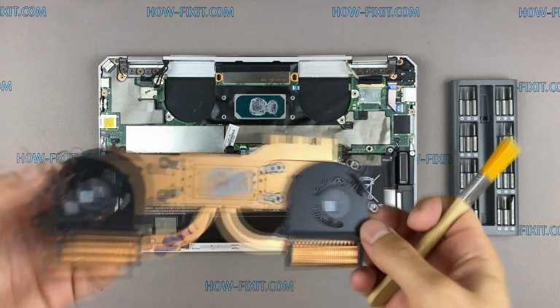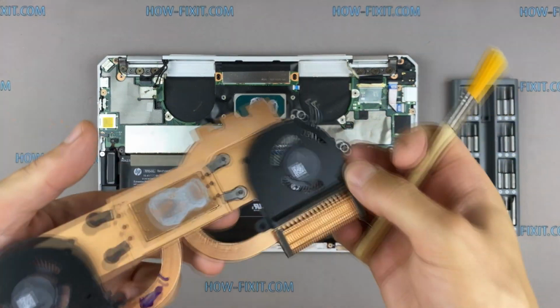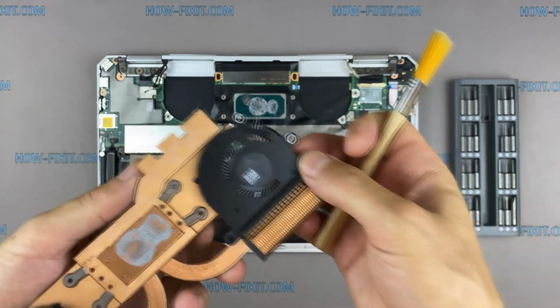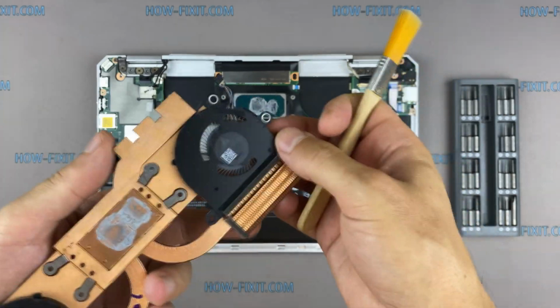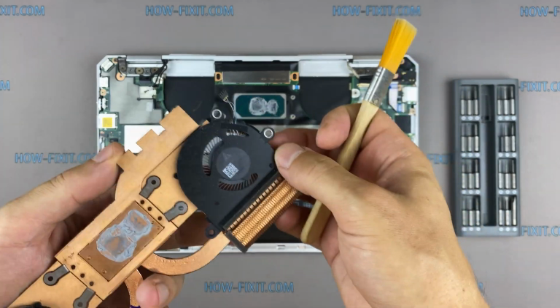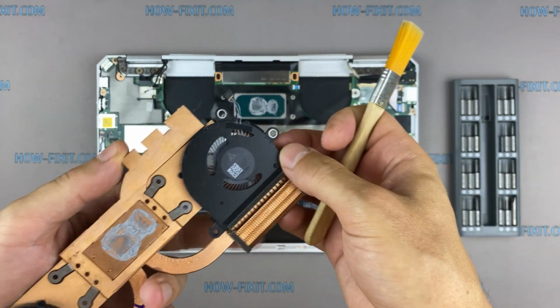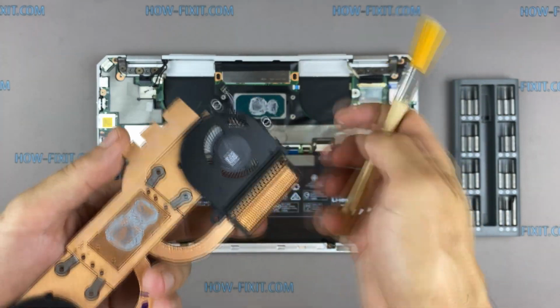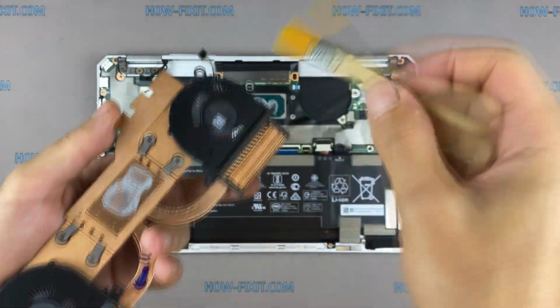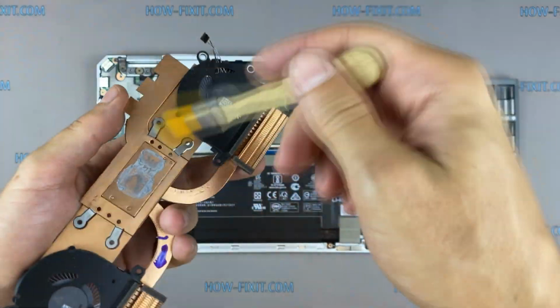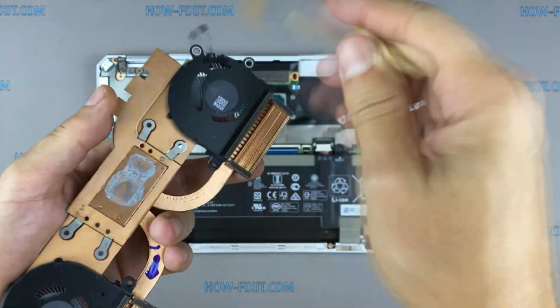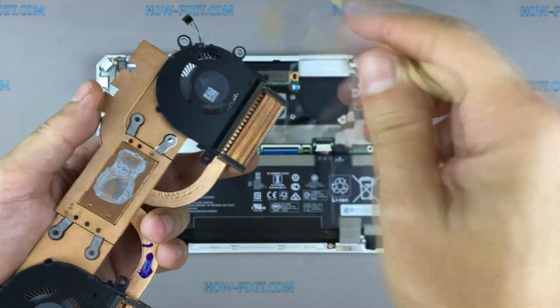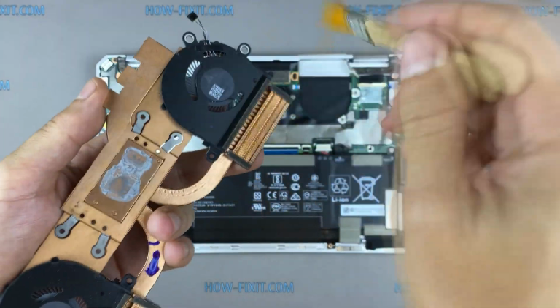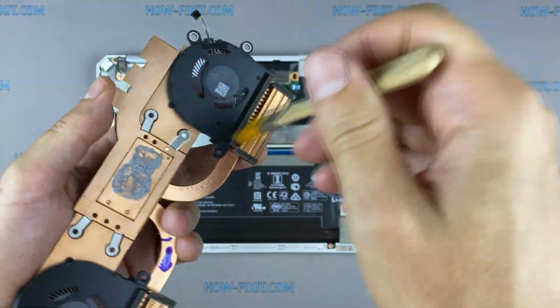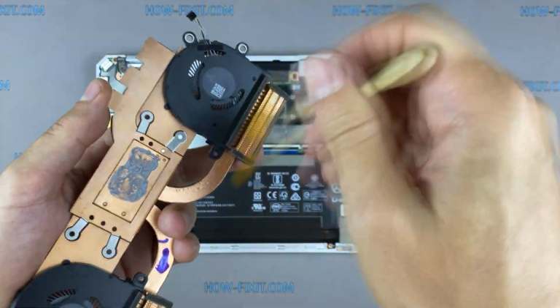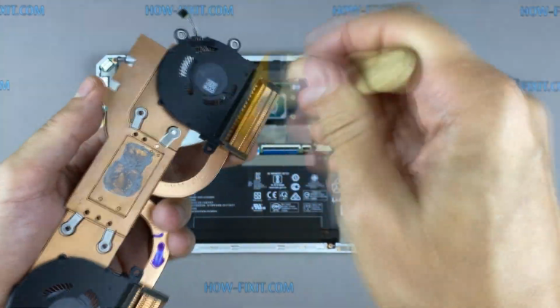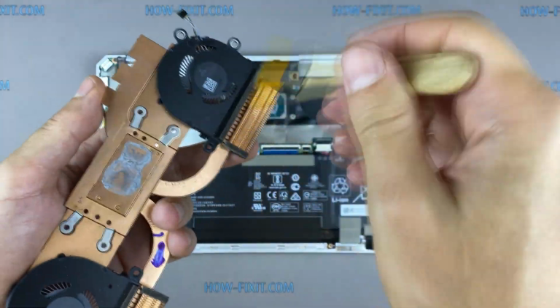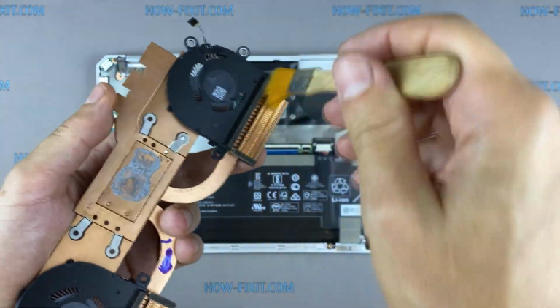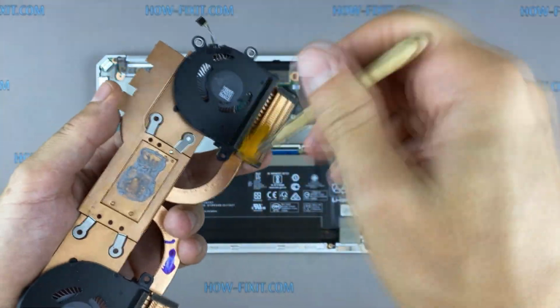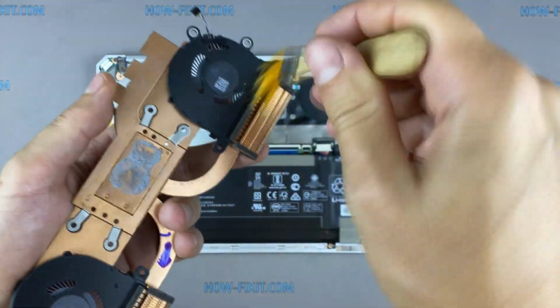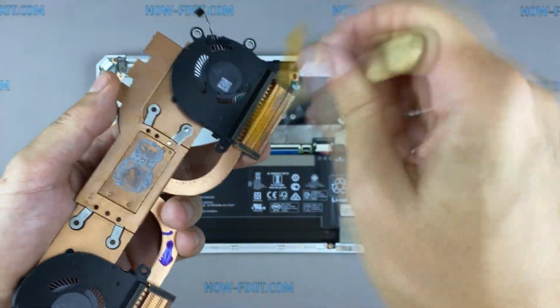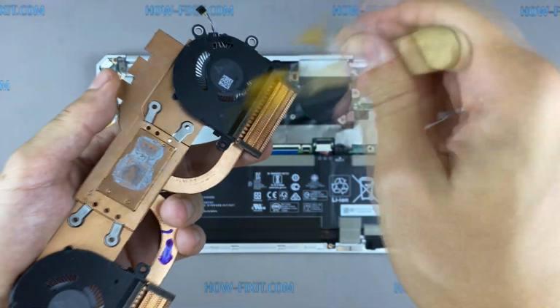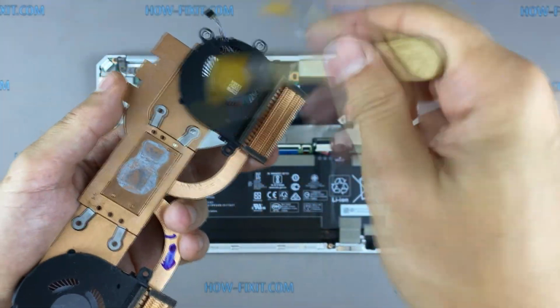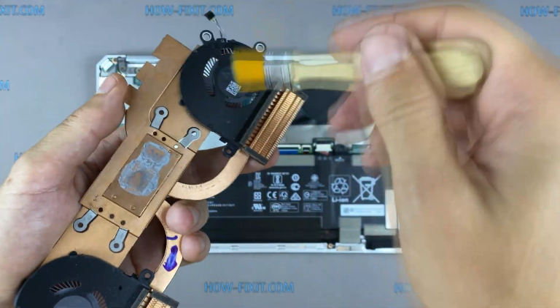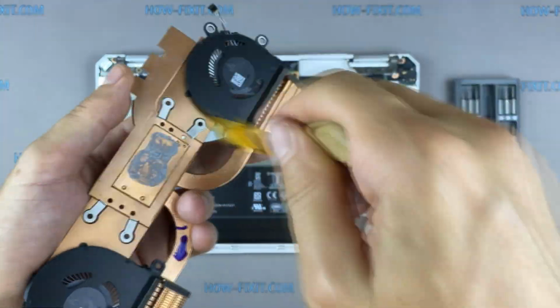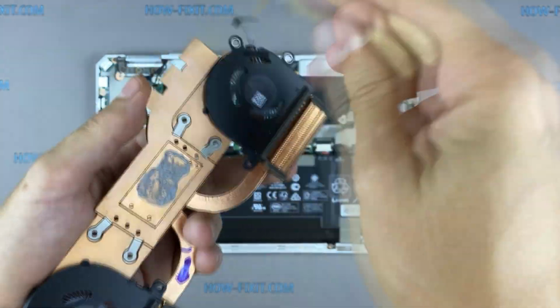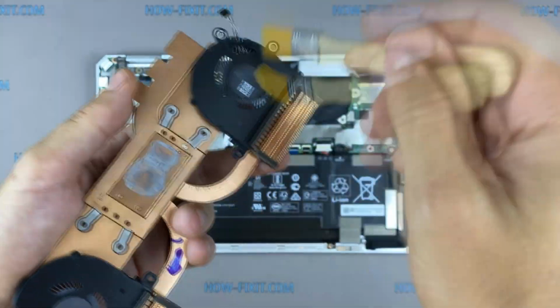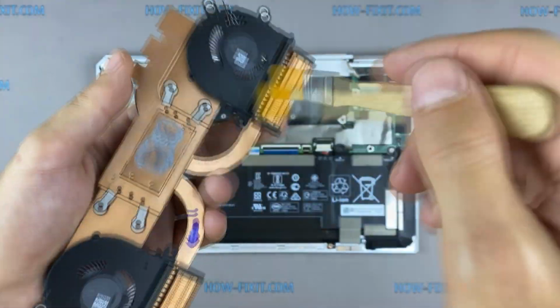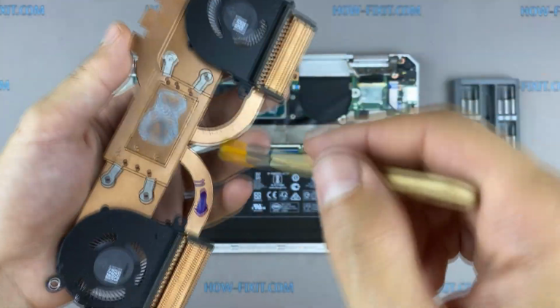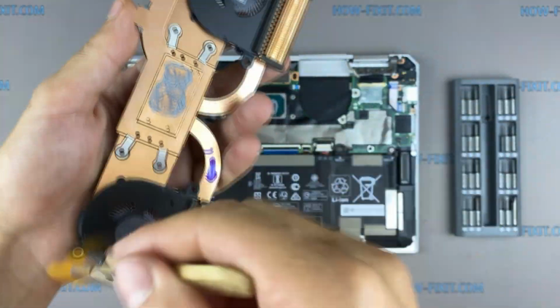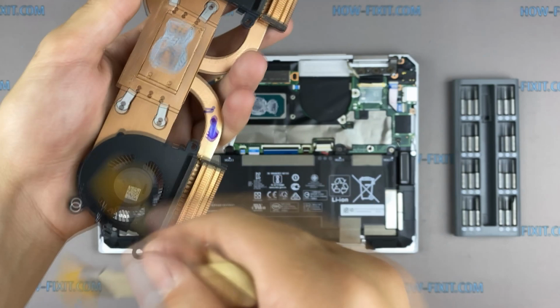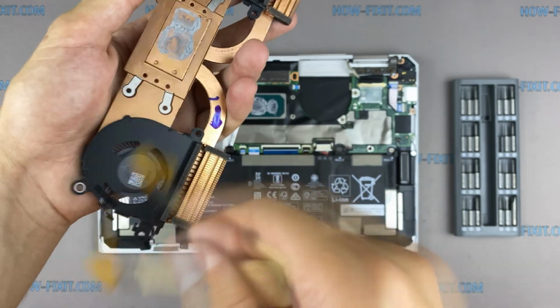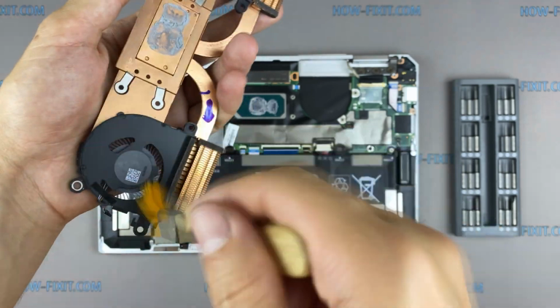Now you can remove the cooling system by lifting it up from the motherboard. Now let's begin cleaning the cooling system from dust. Remove all dust from the radiator and fan.